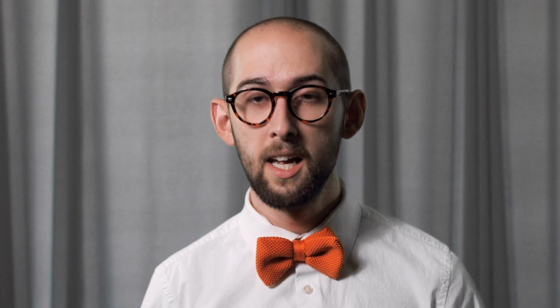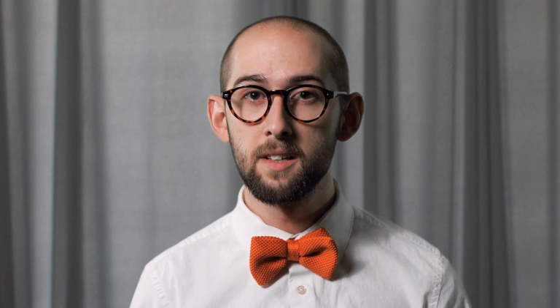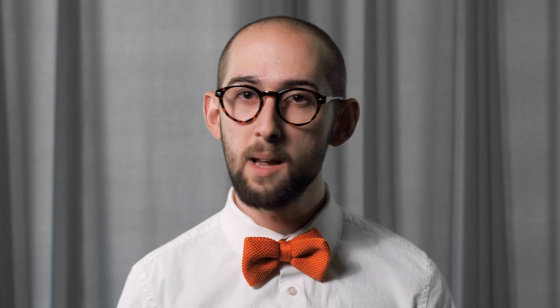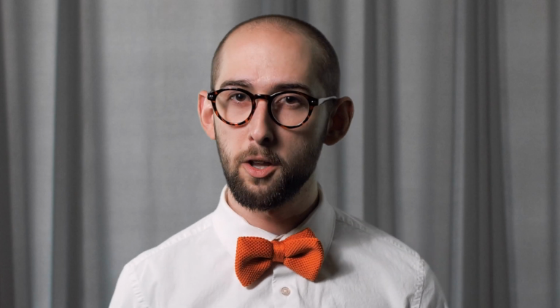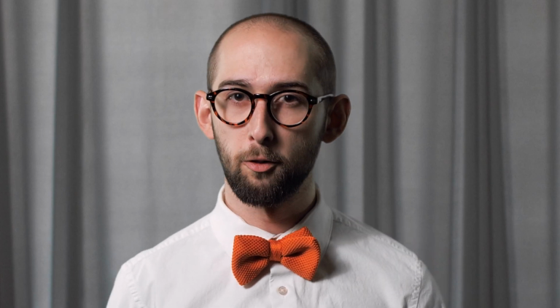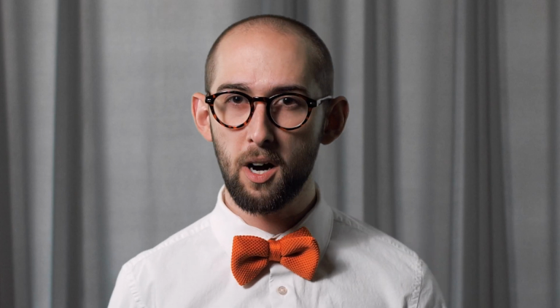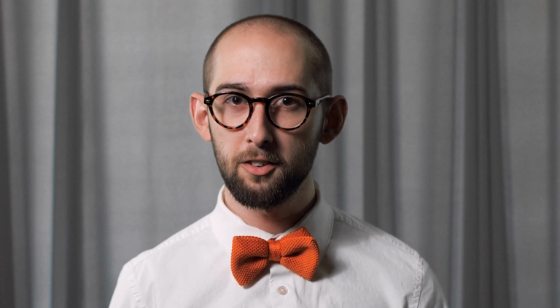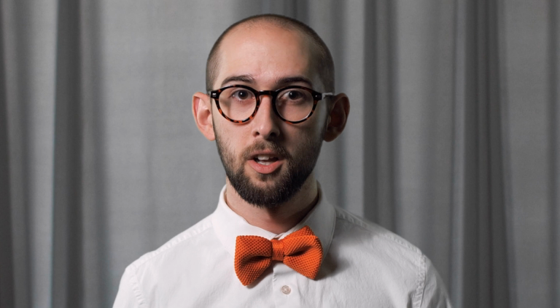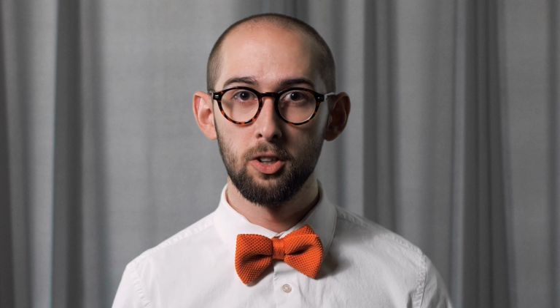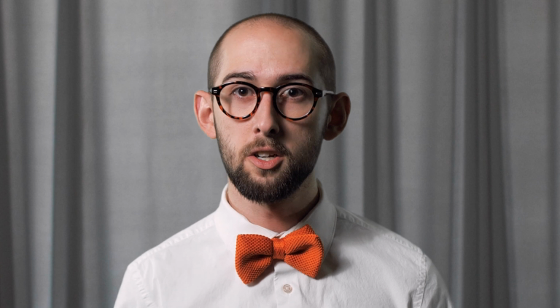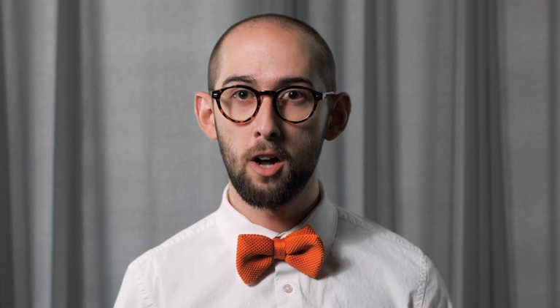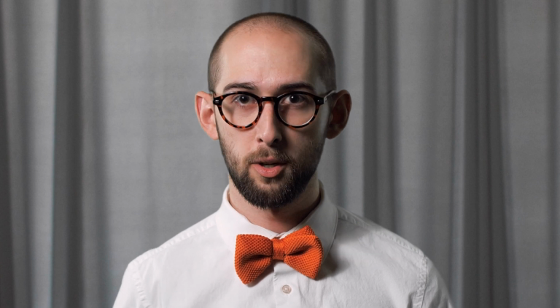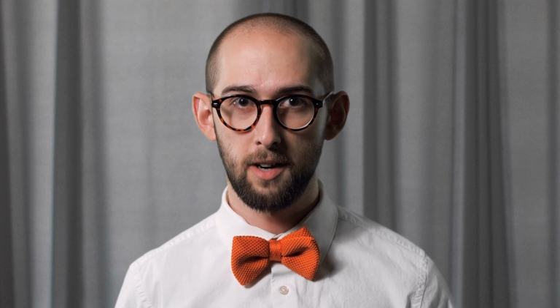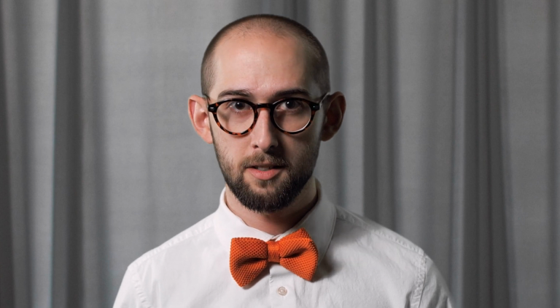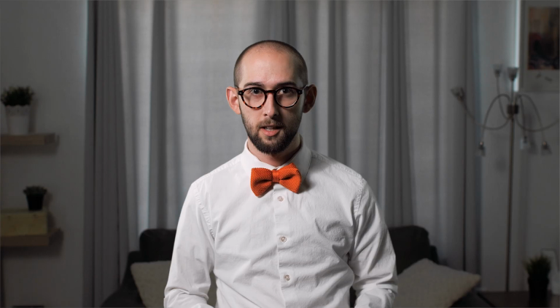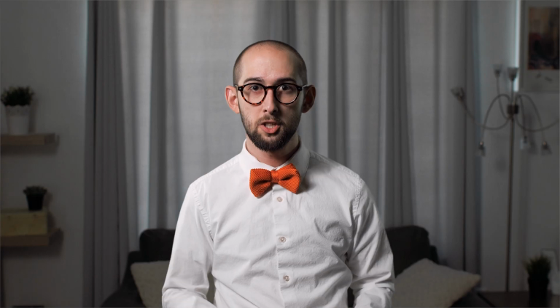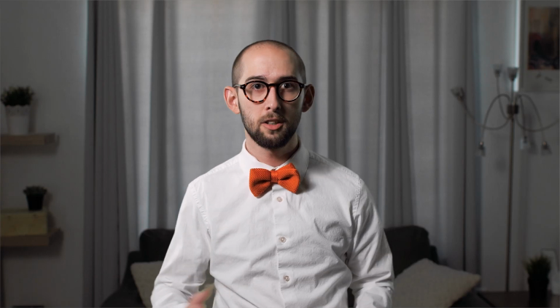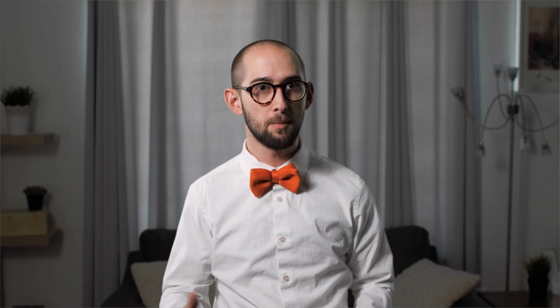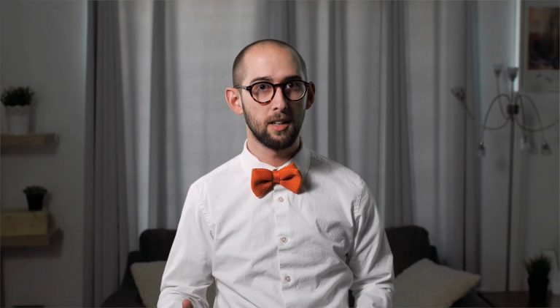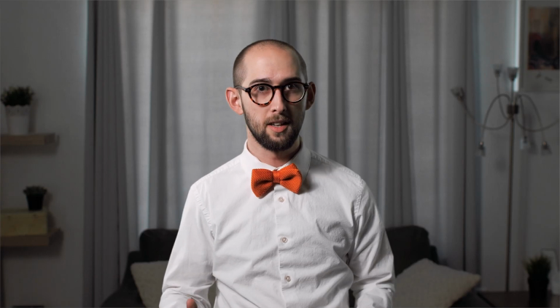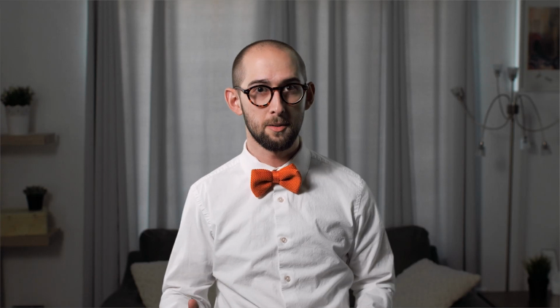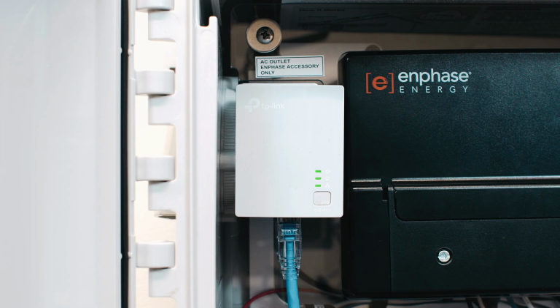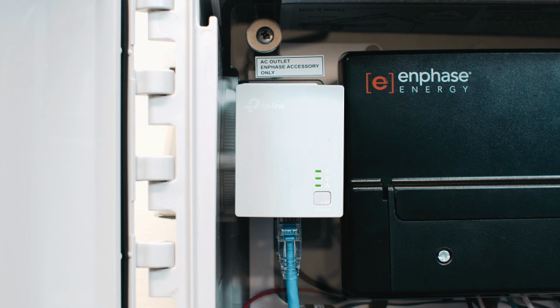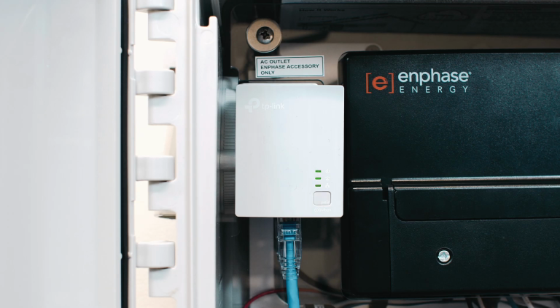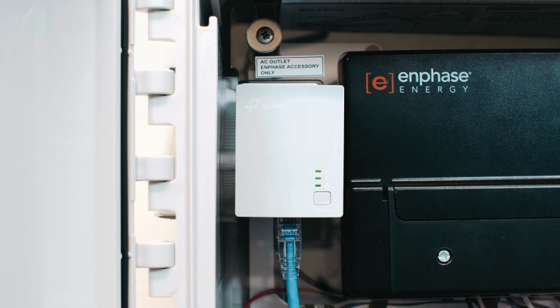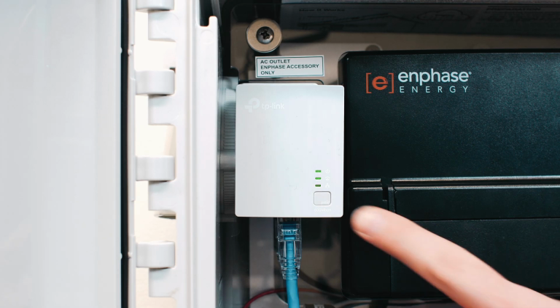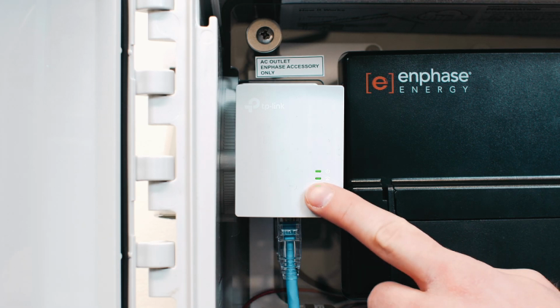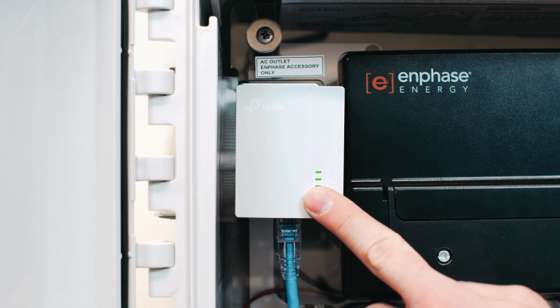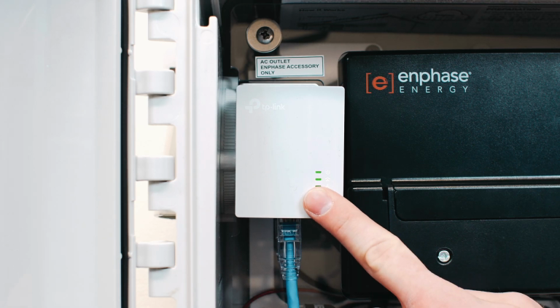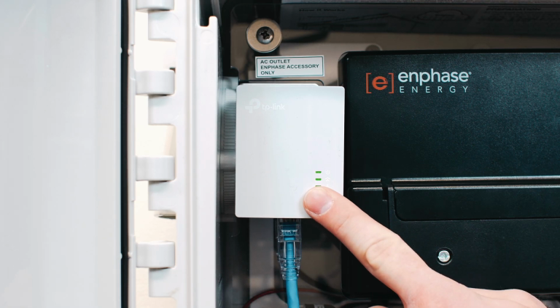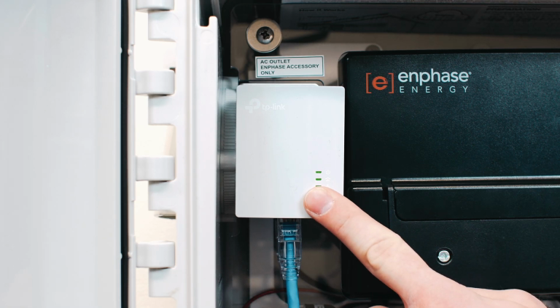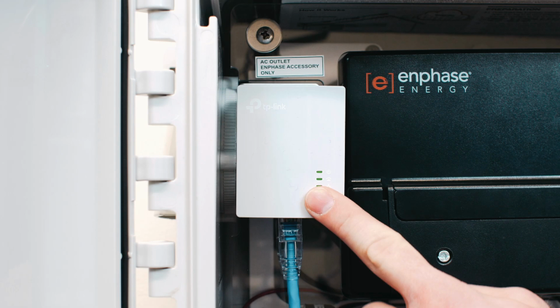In the same weatherproof box, look at your Envoy device — it should look something like this. Check the device to see if the lights are turning green.